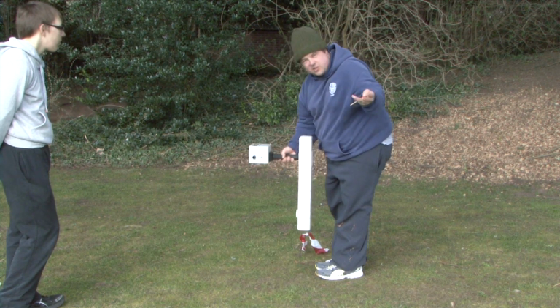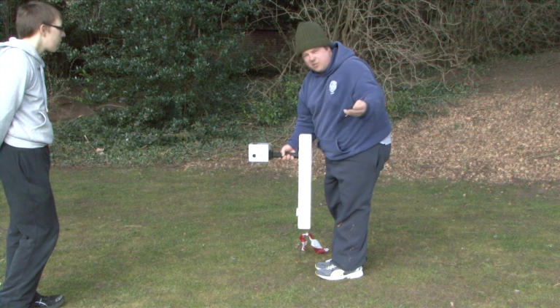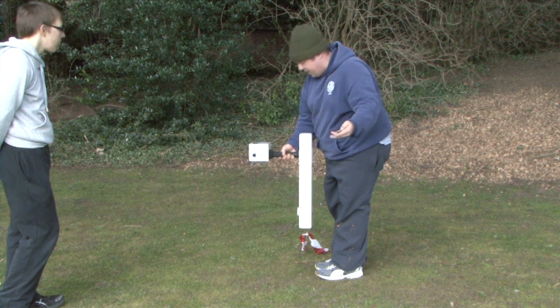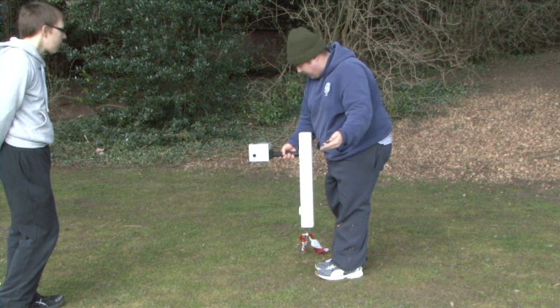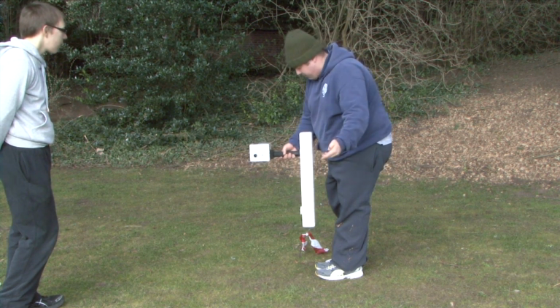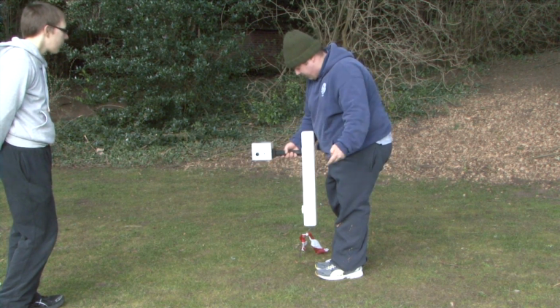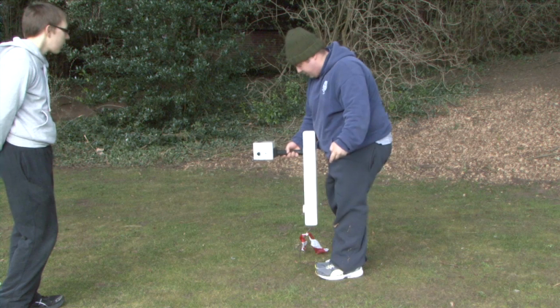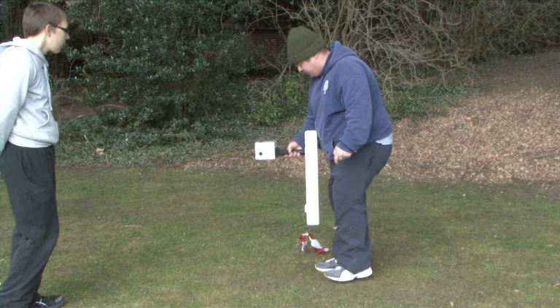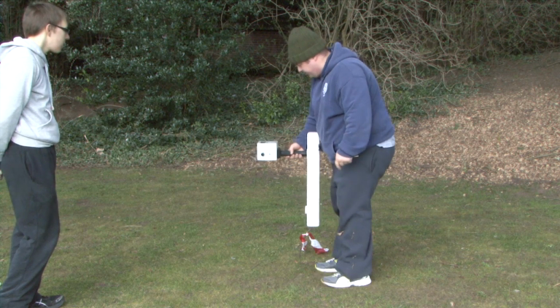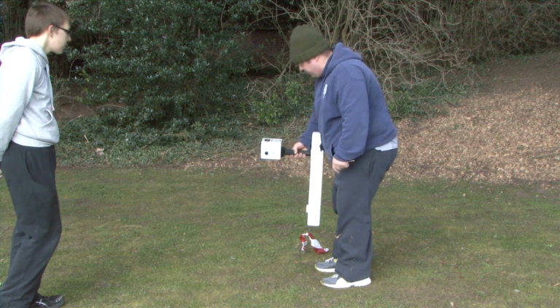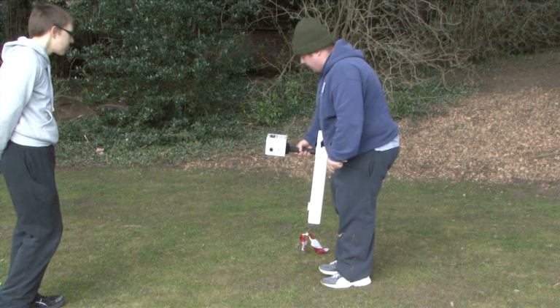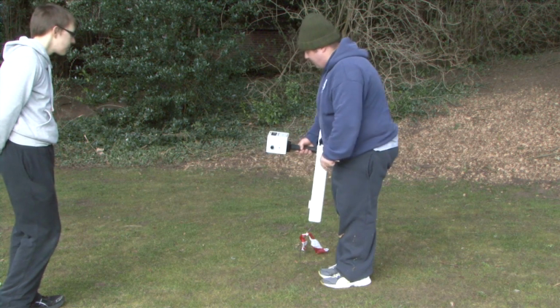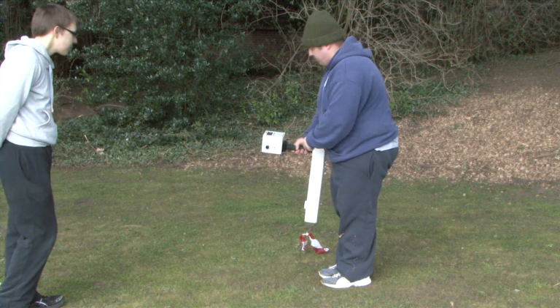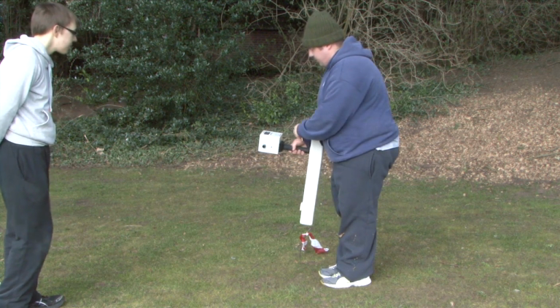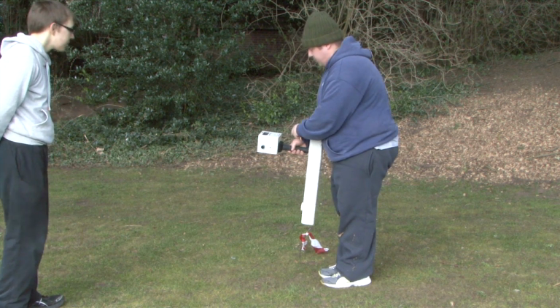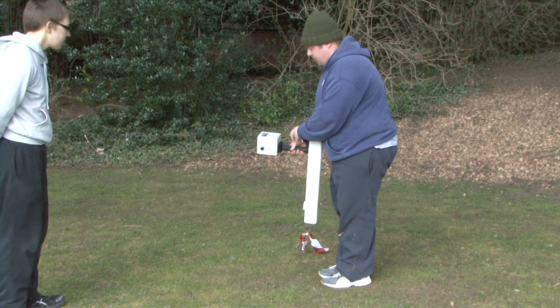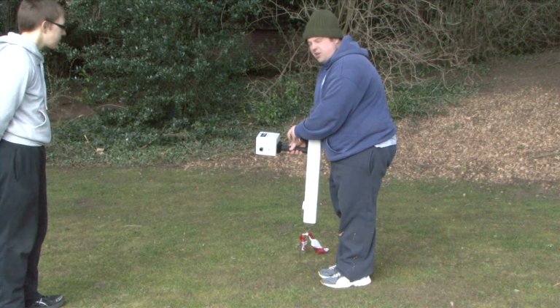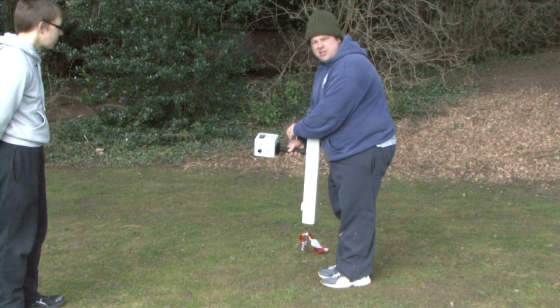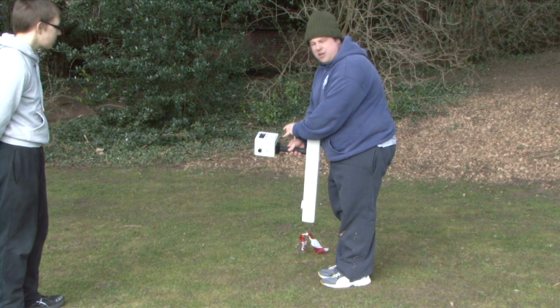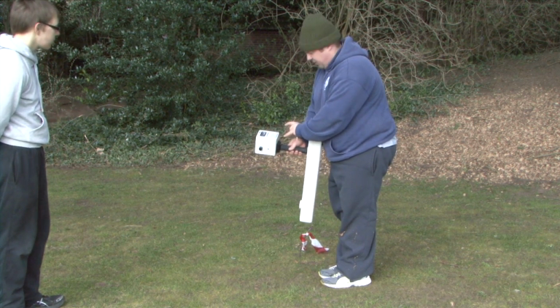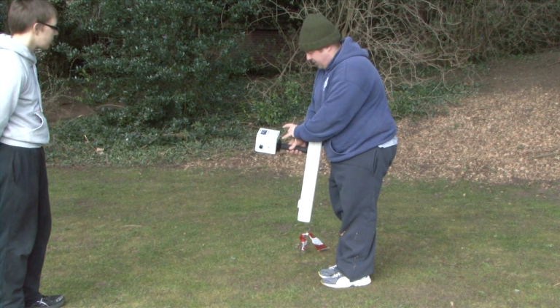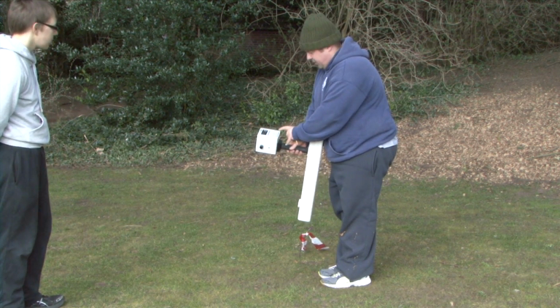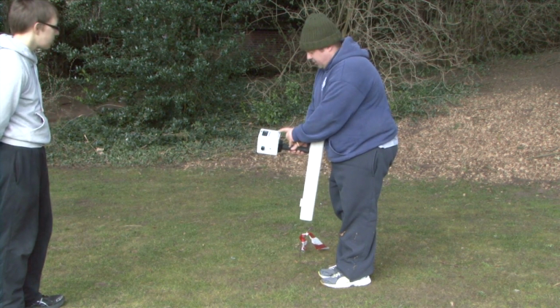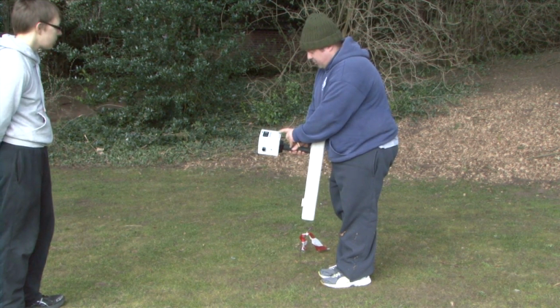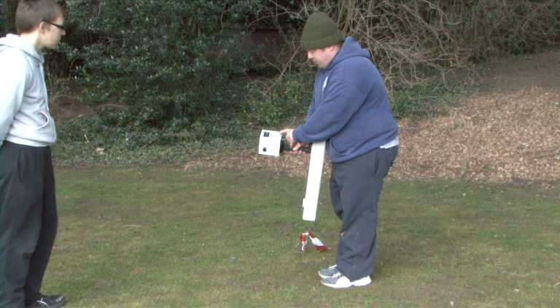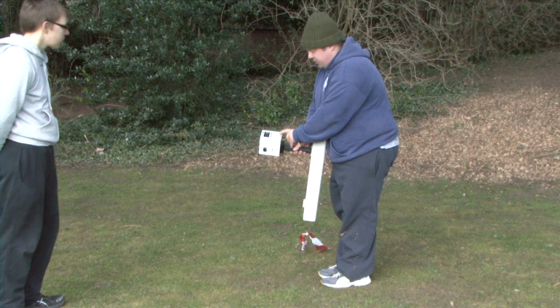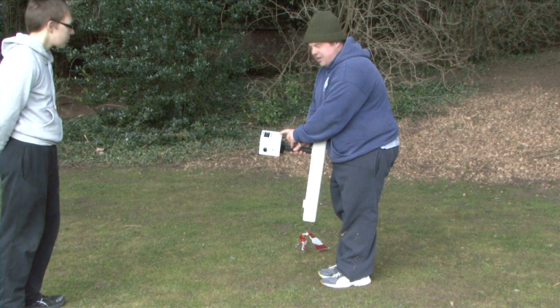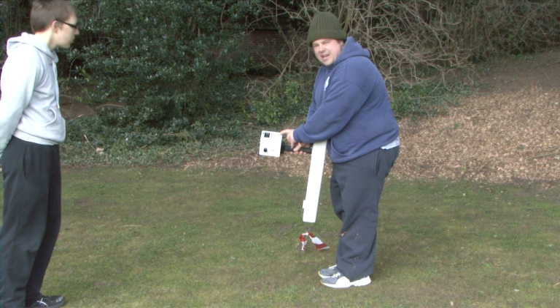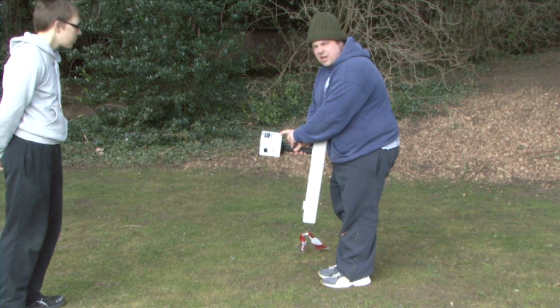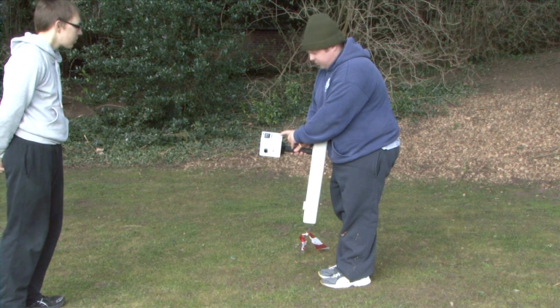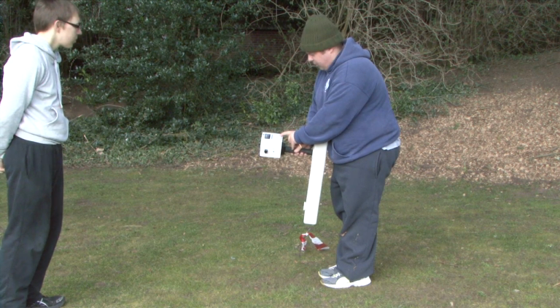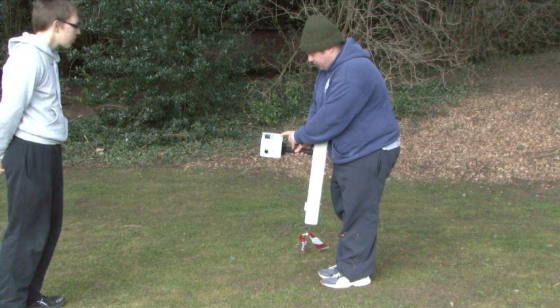We're now calibrated and ready to start our survey by pressing enable log.